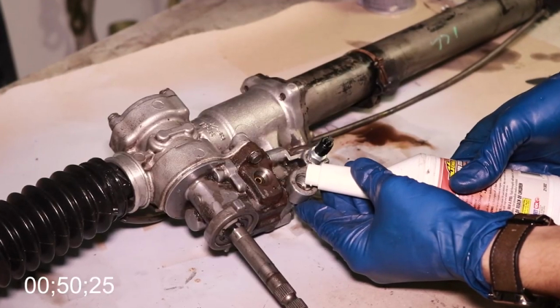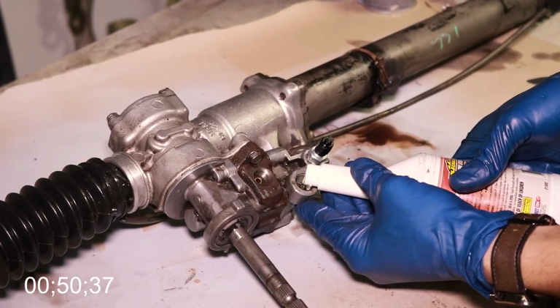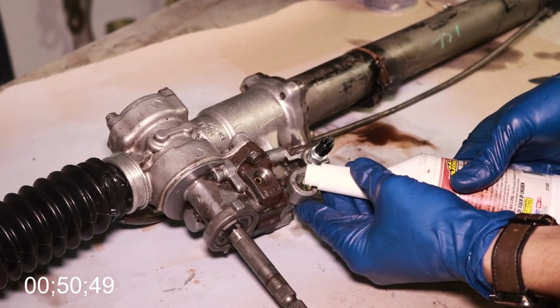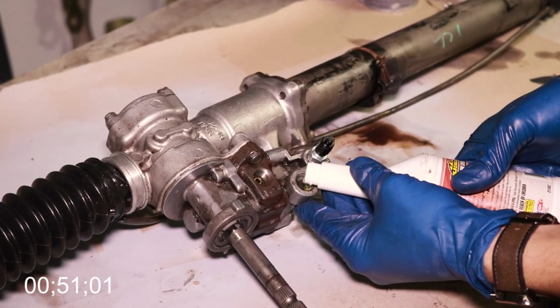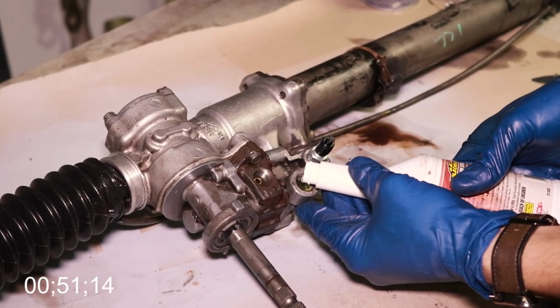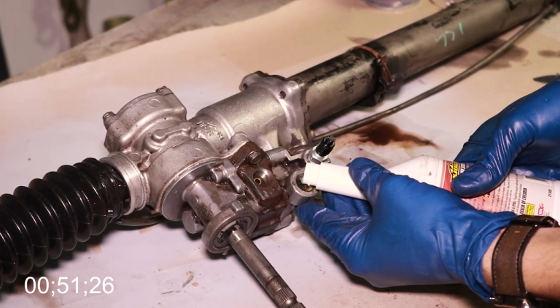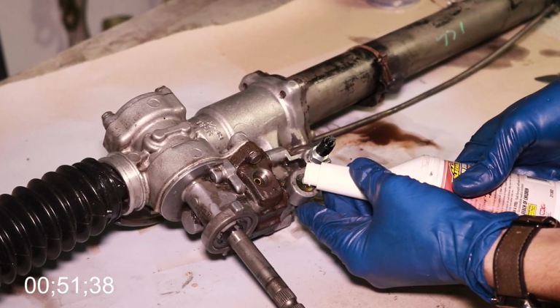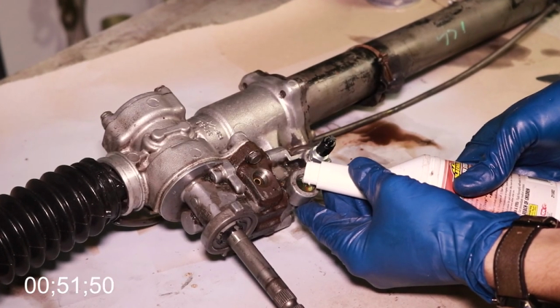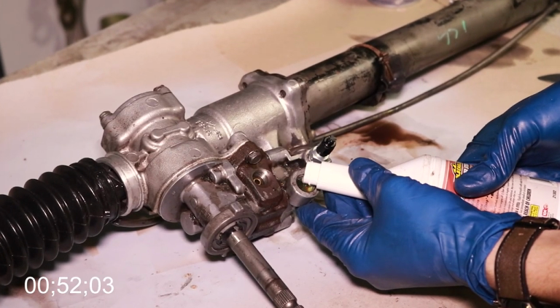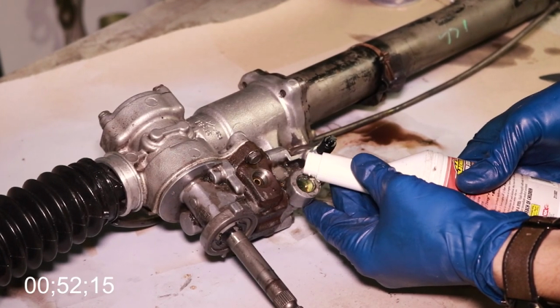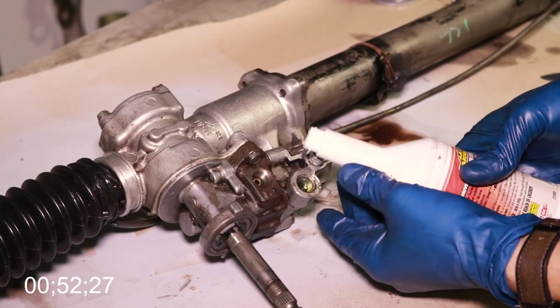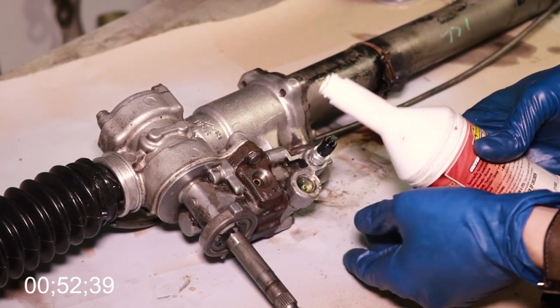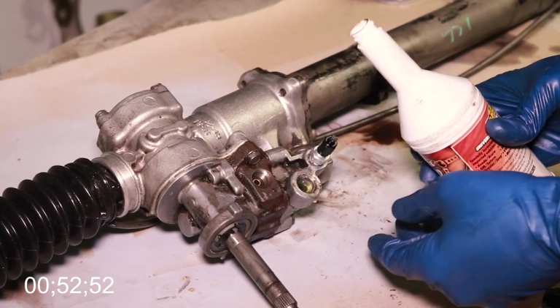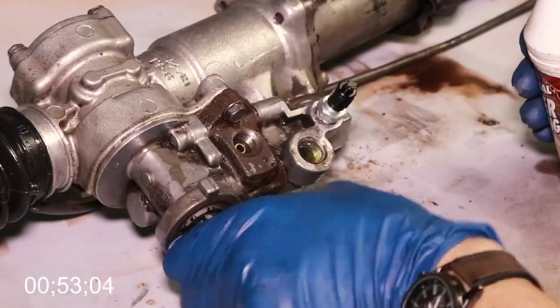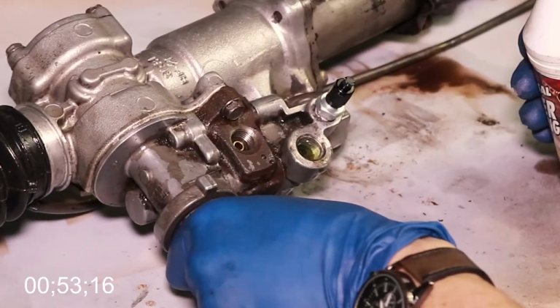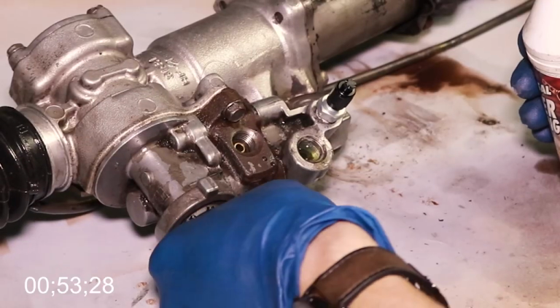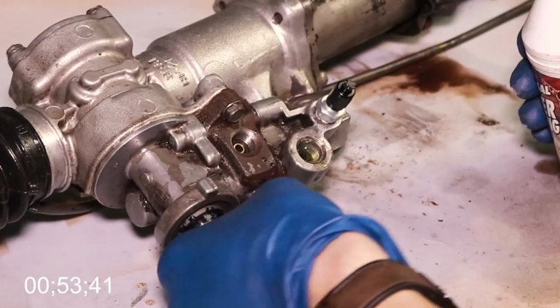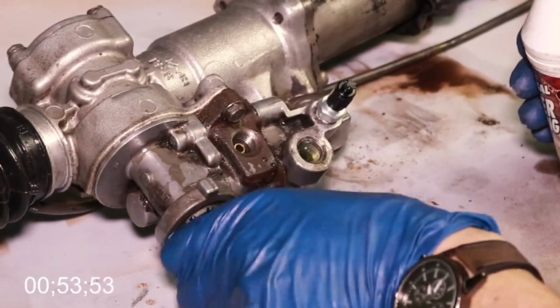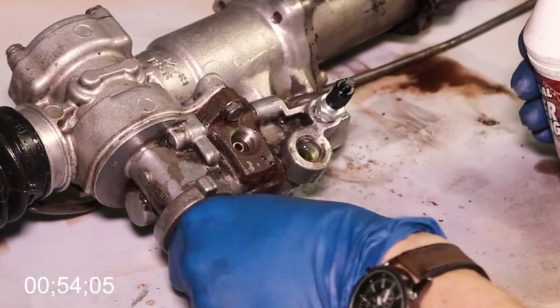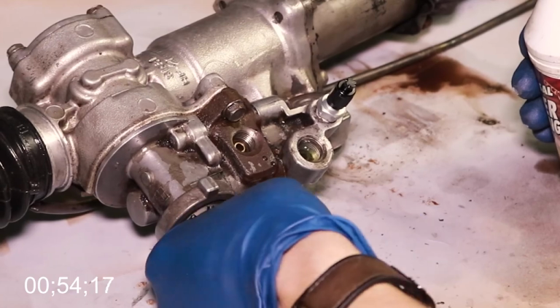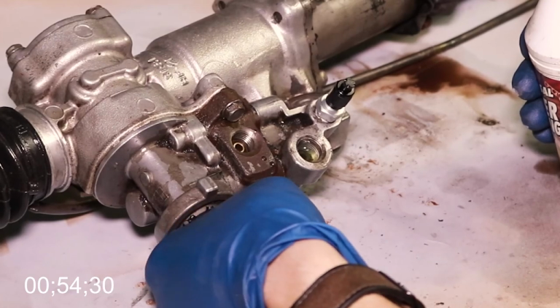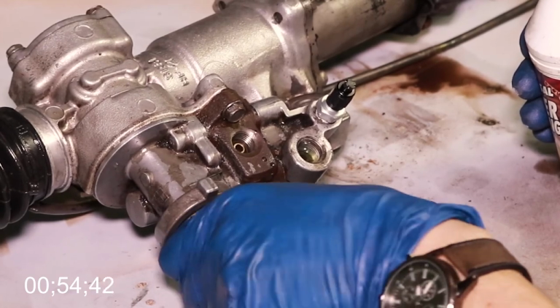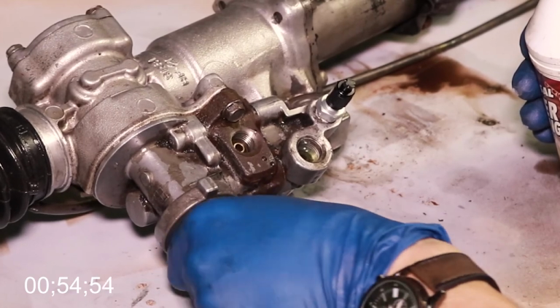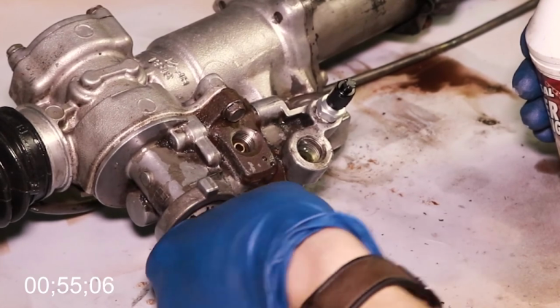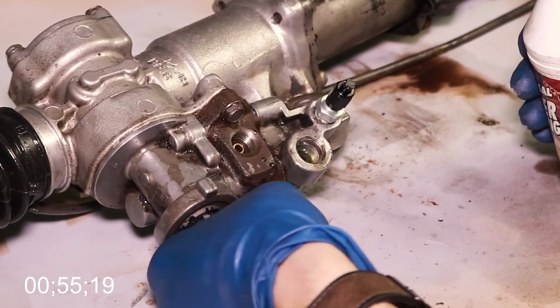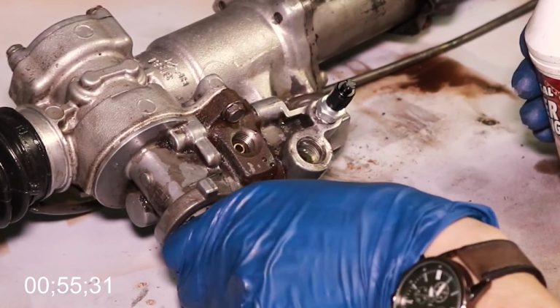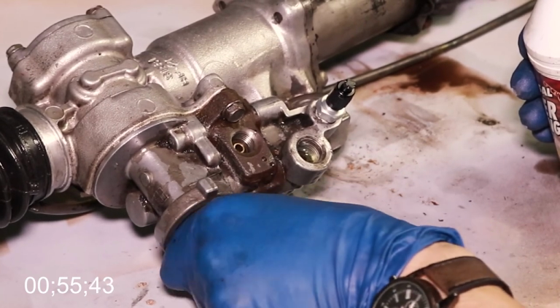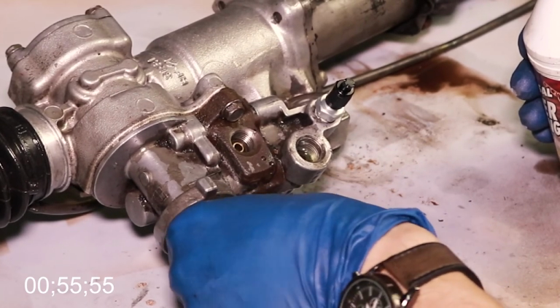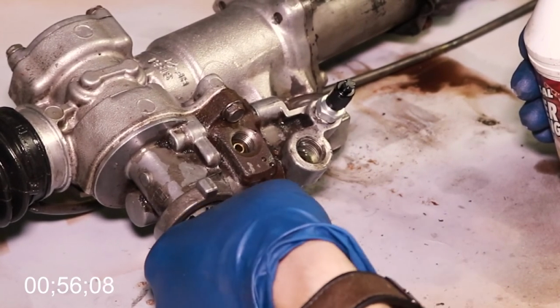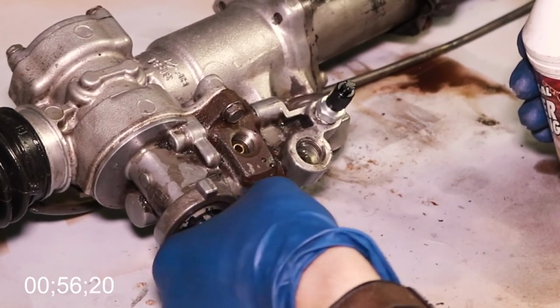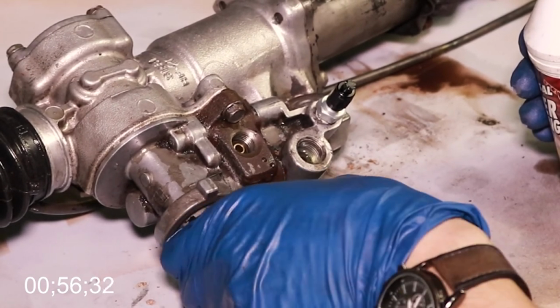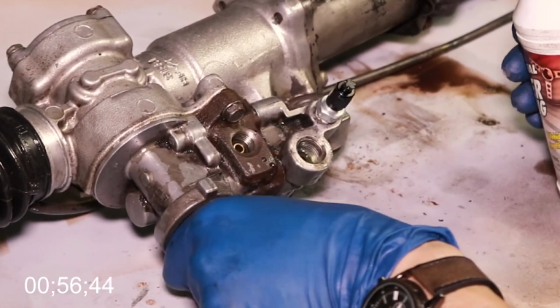Next, you're going to want to make sure that there is power steering fluid inside your steering rack. This method right here is just the easiest way that I've found to do it.